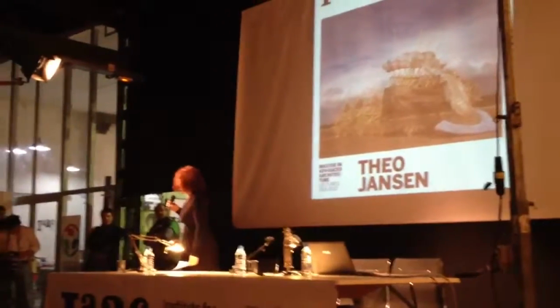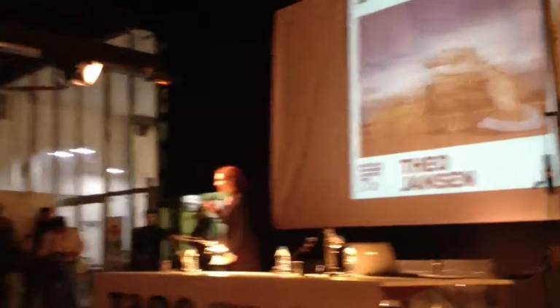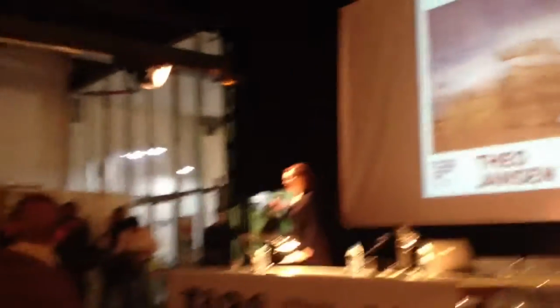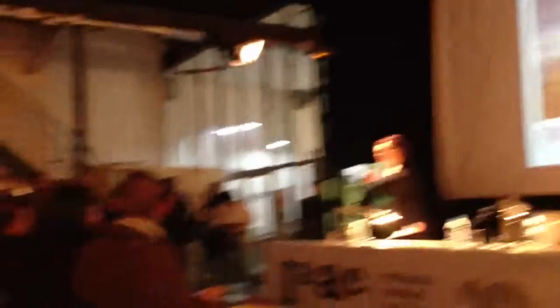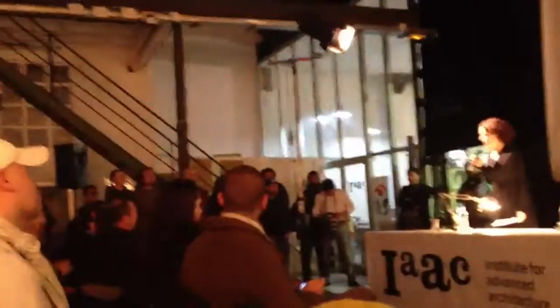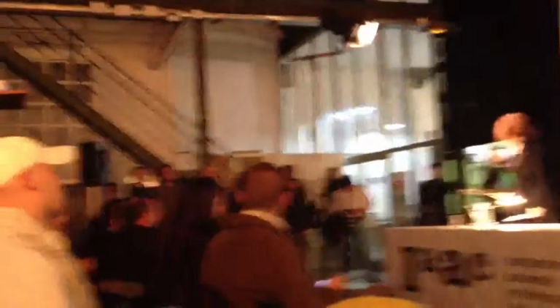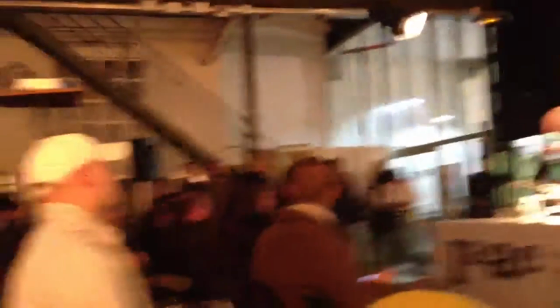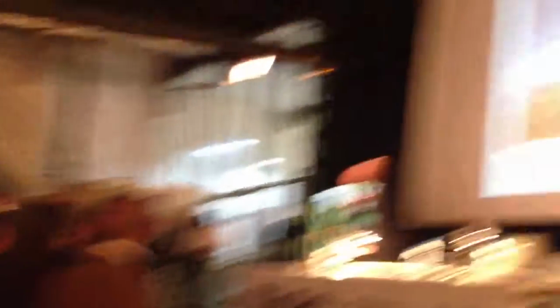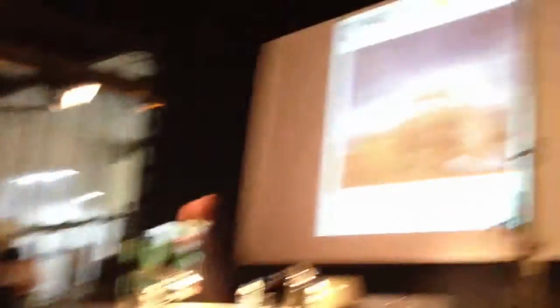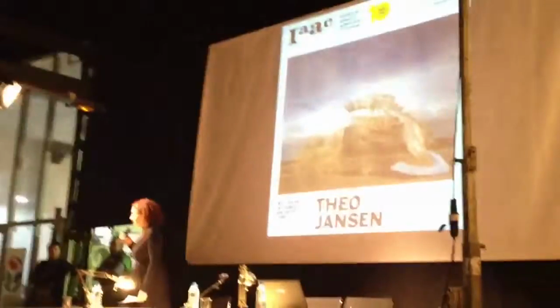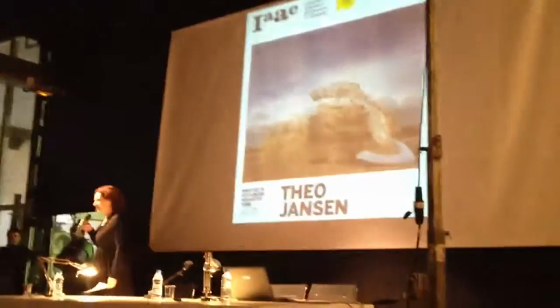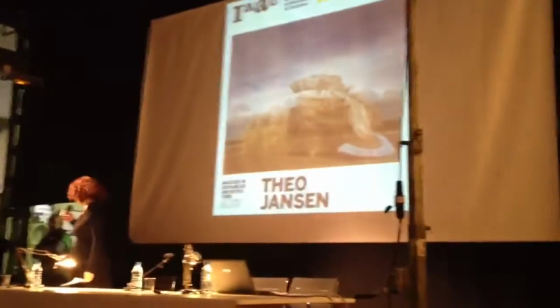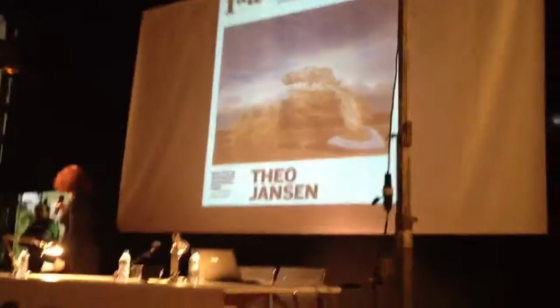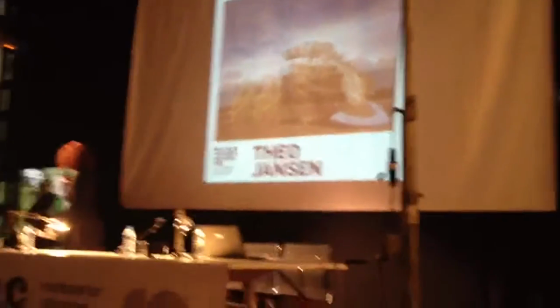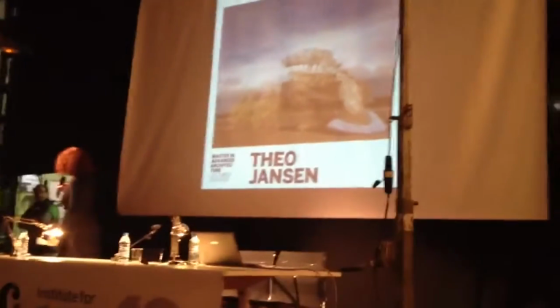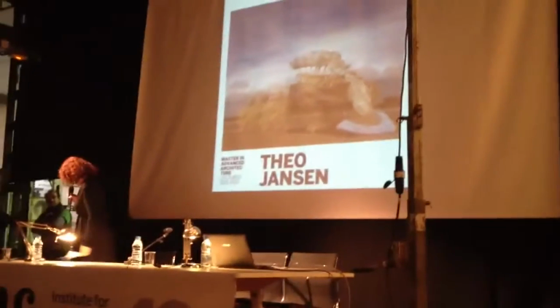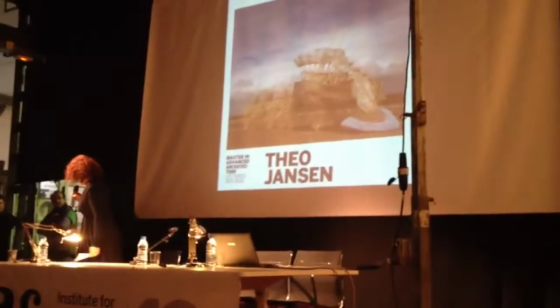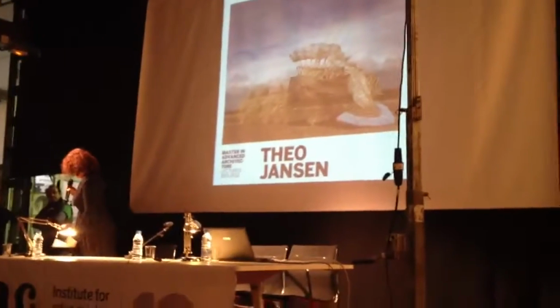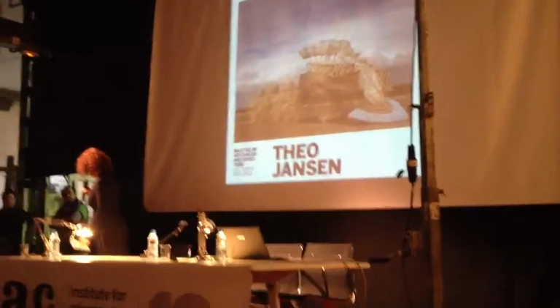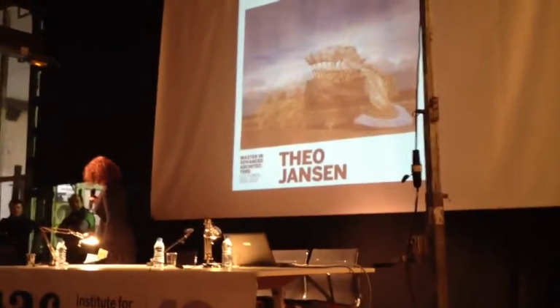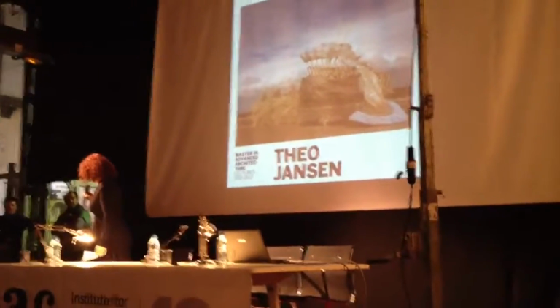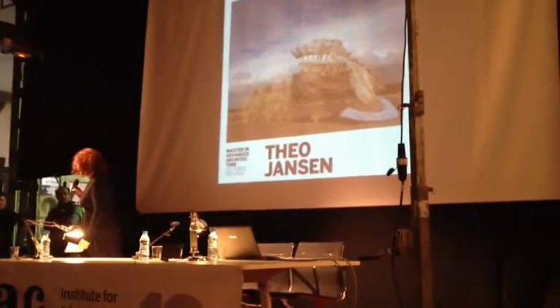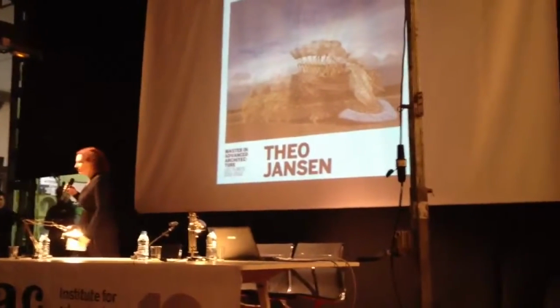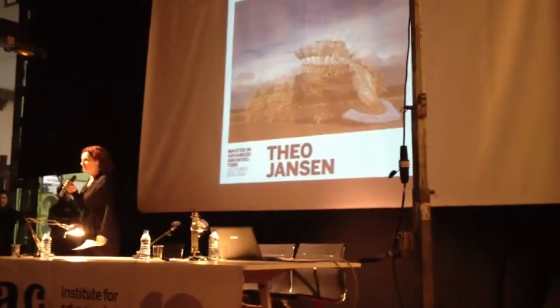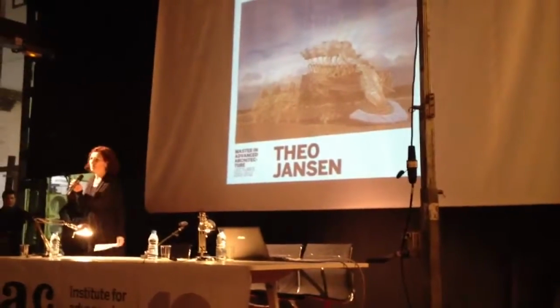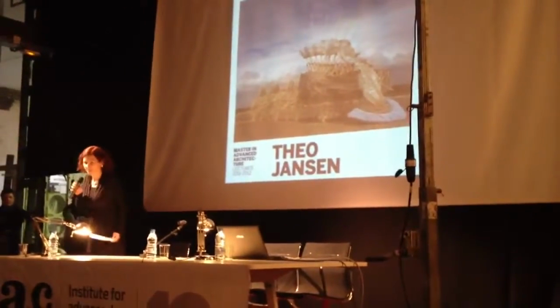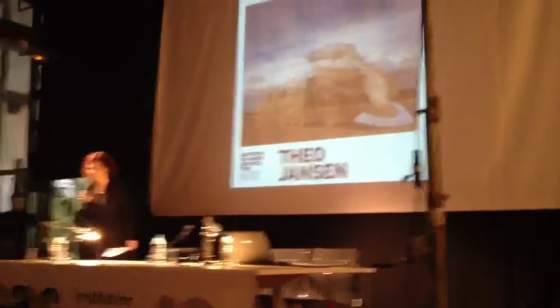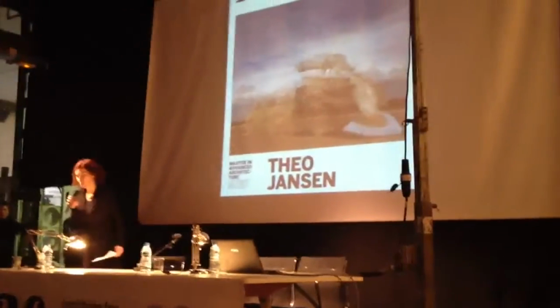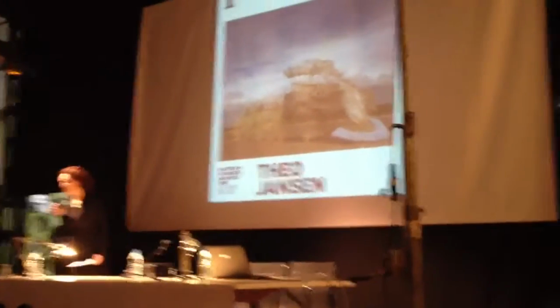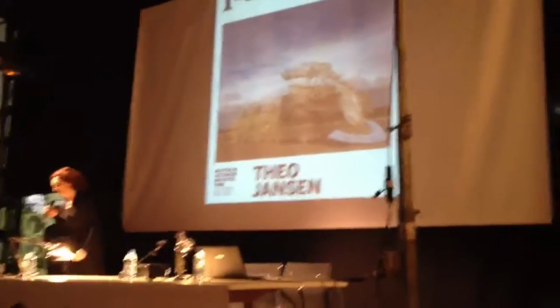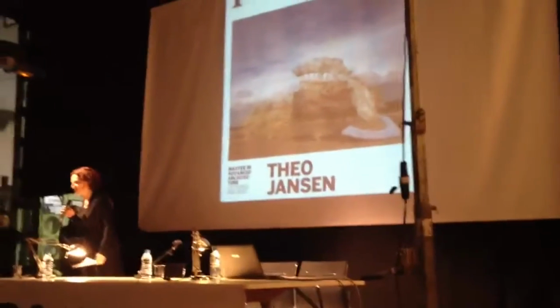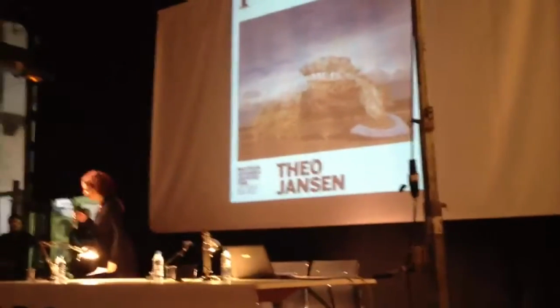So we are very much looking forward to this. Thank you very much for being here tonight with us. Please help me welcome Theo Jansen.